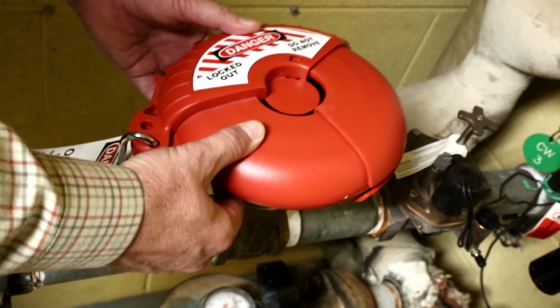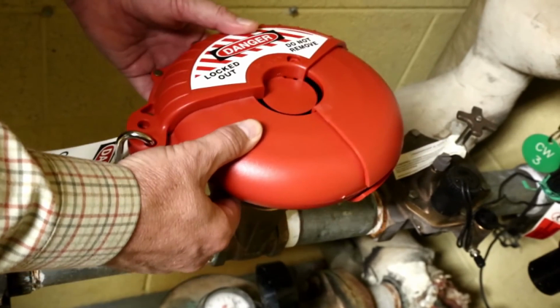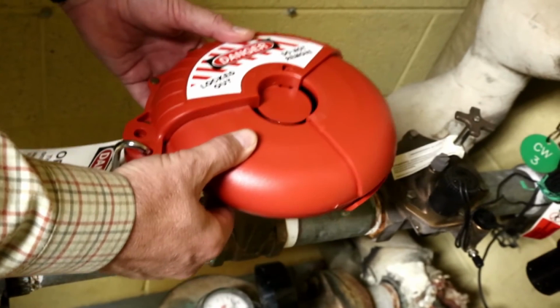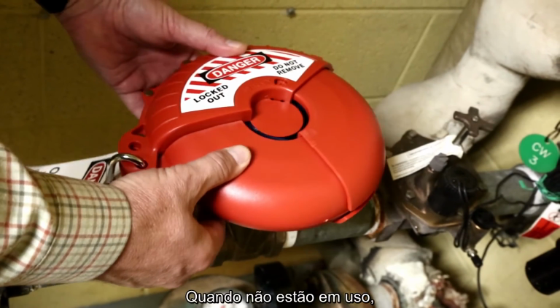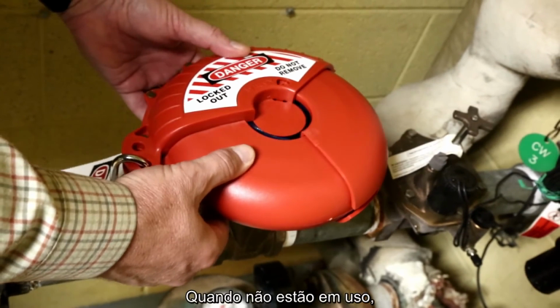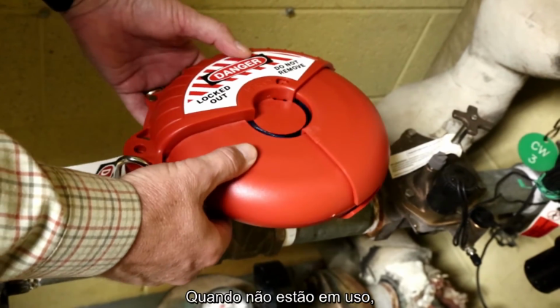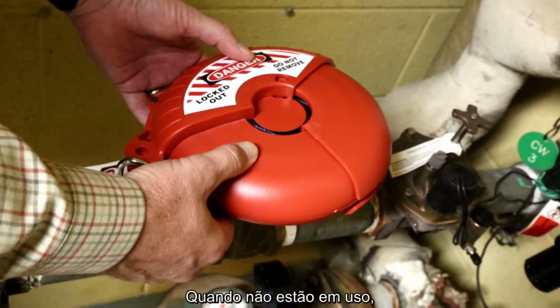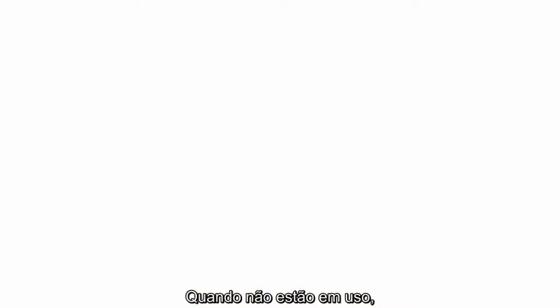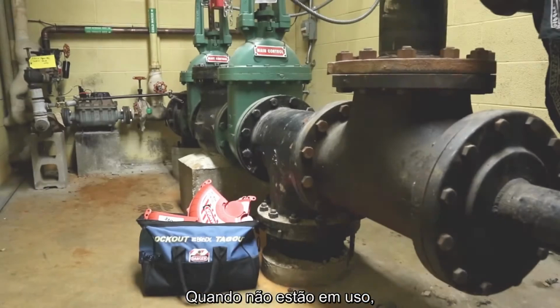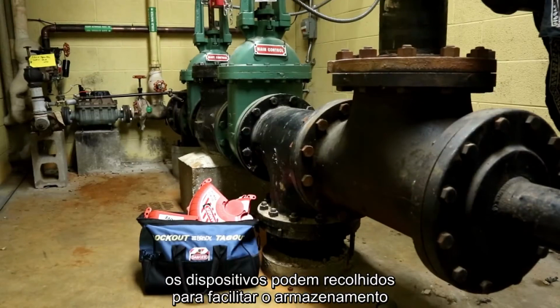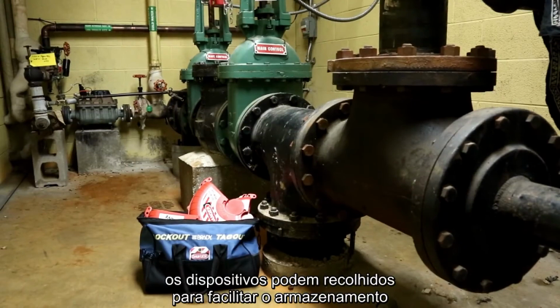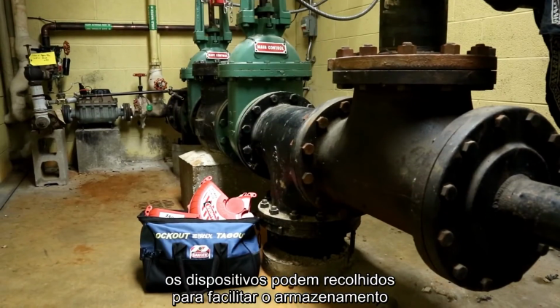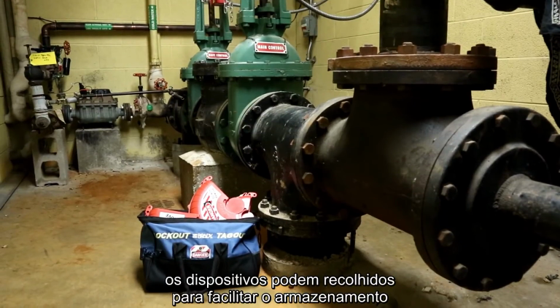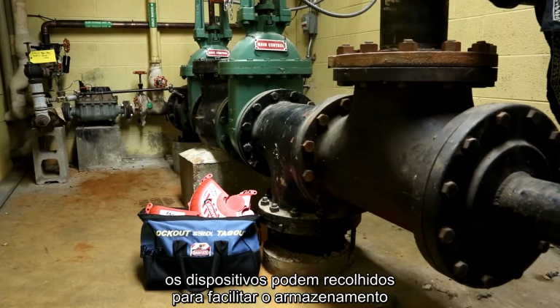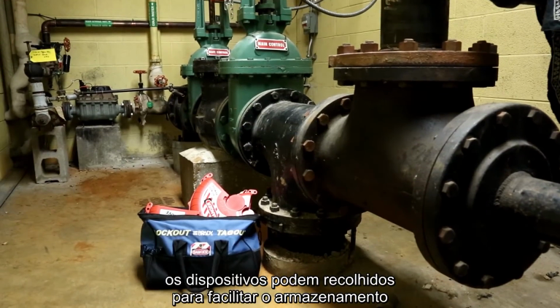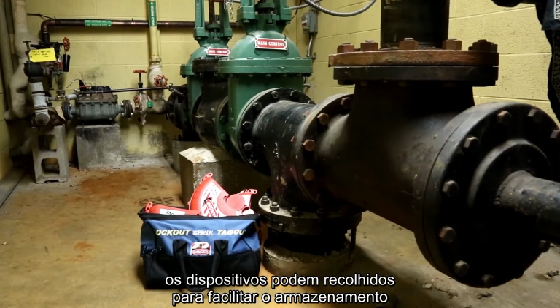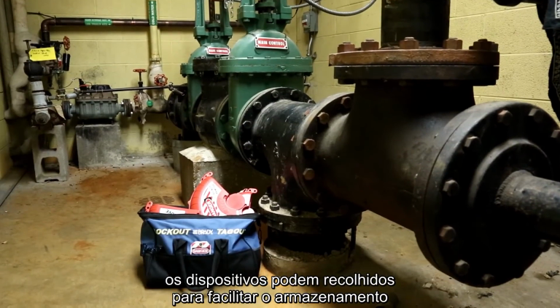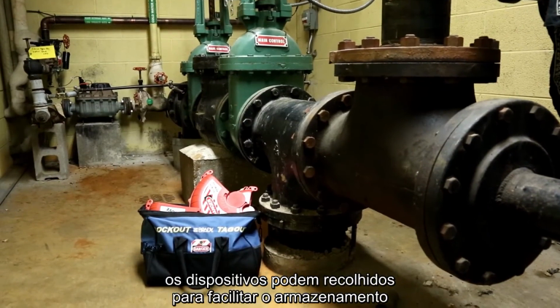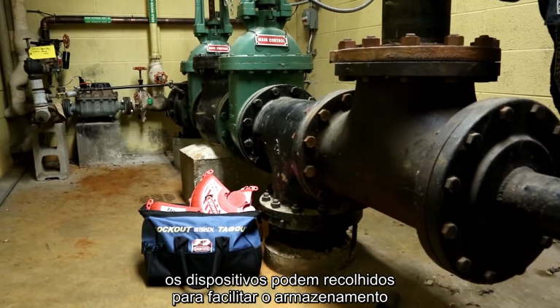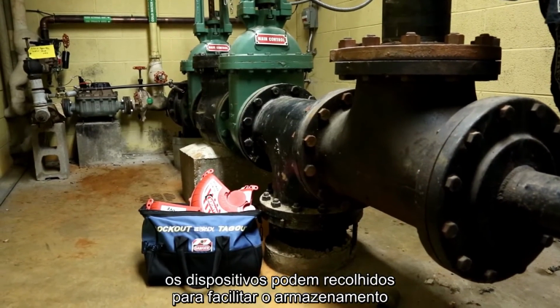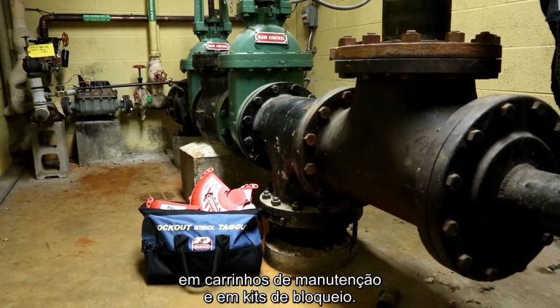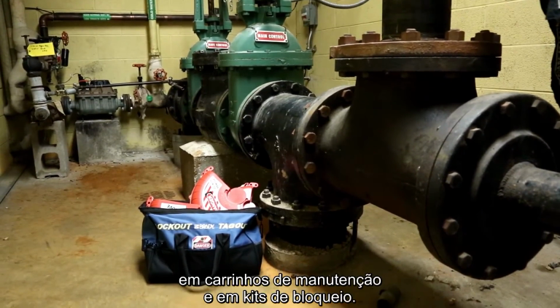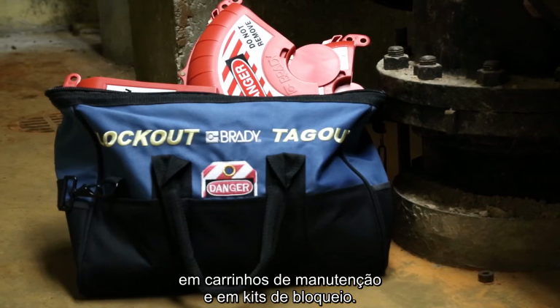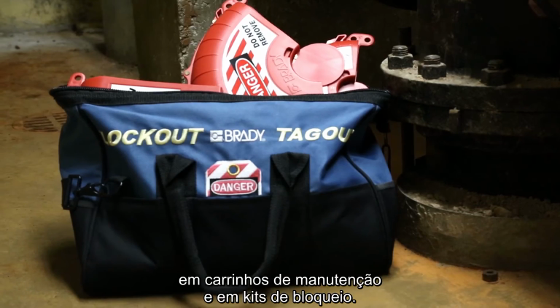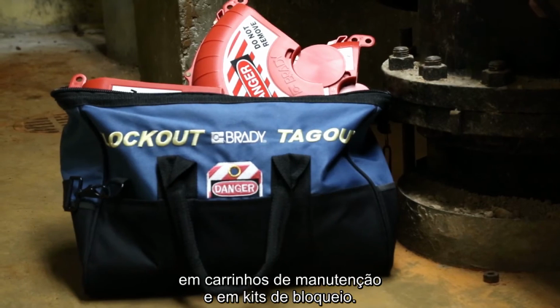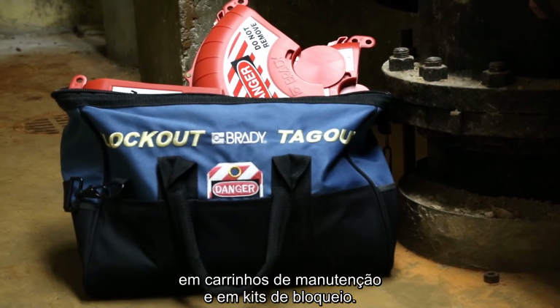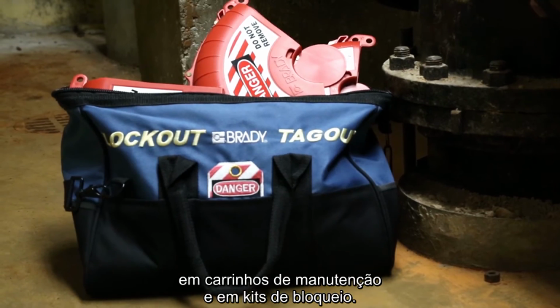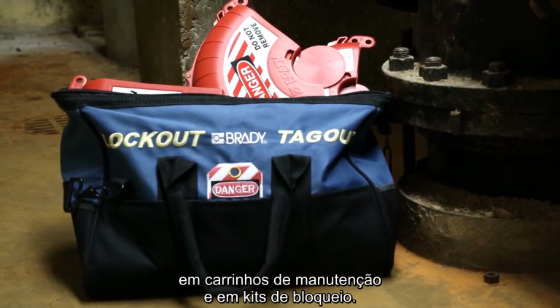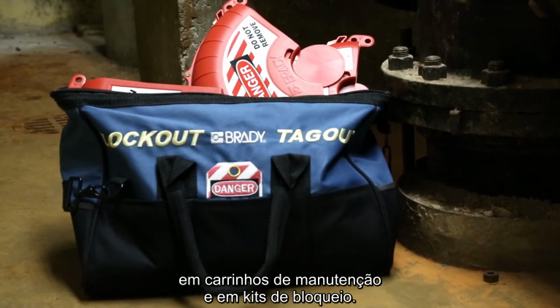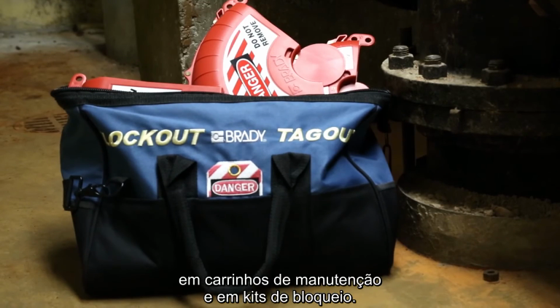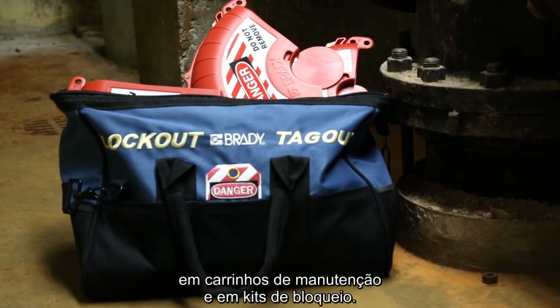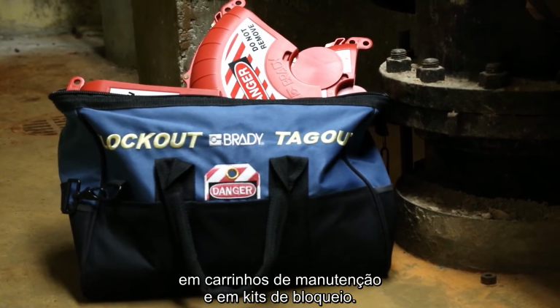When not in use, the devices collapse for easy storage on maintenance carts and in lockout kits.